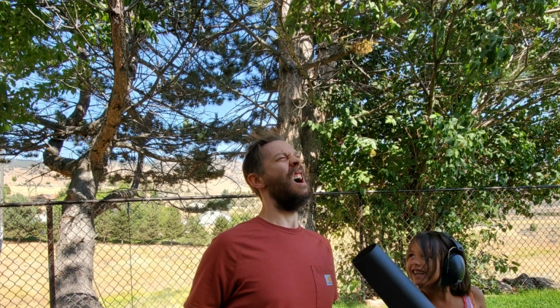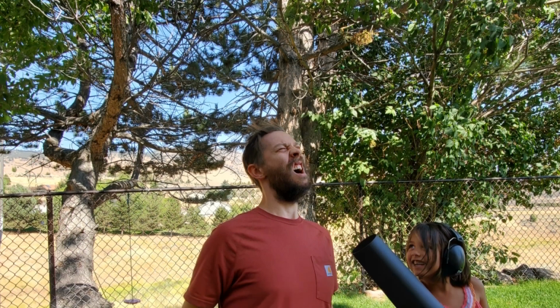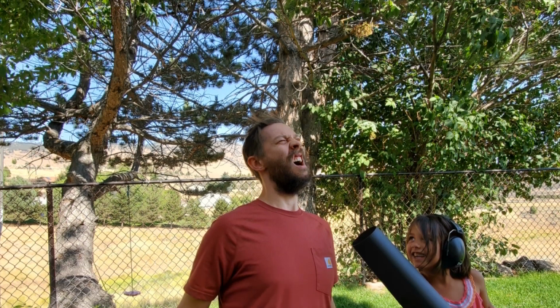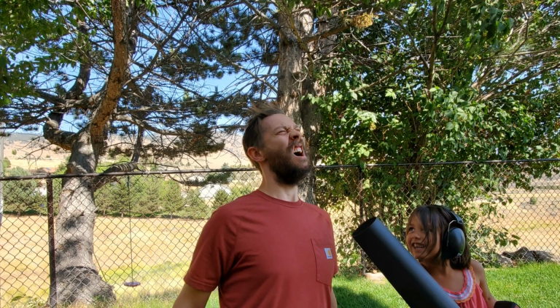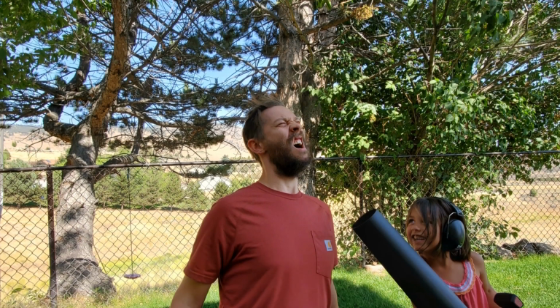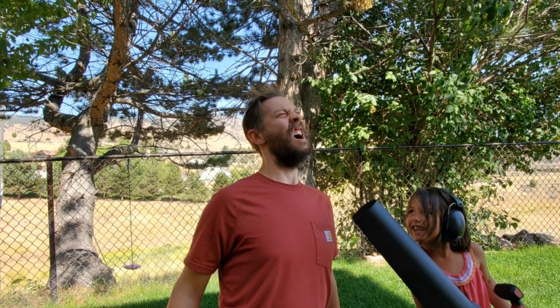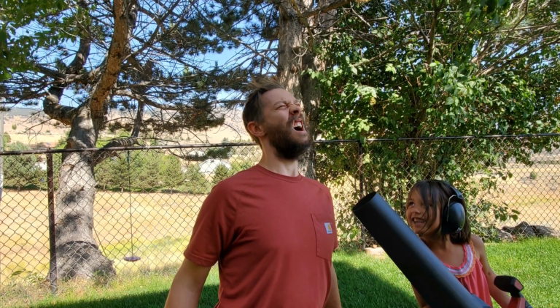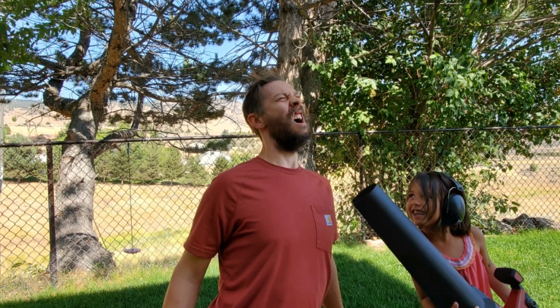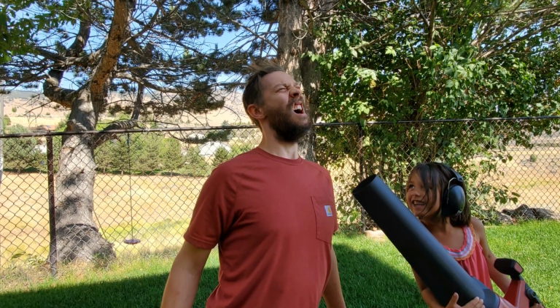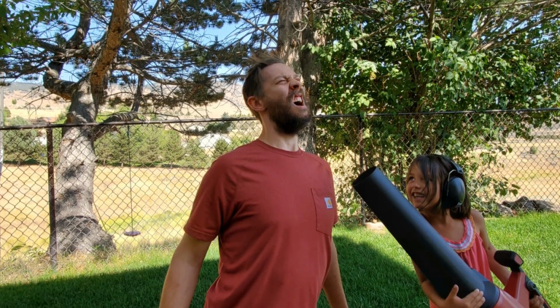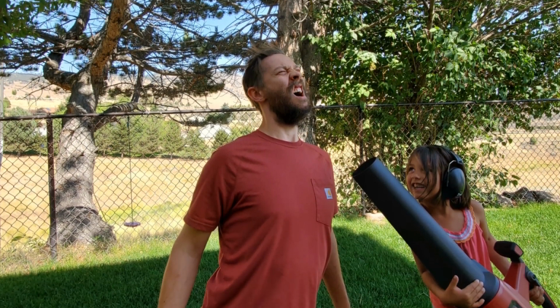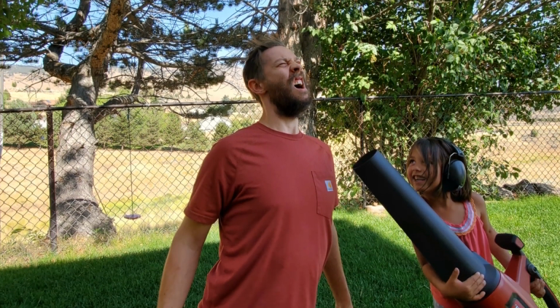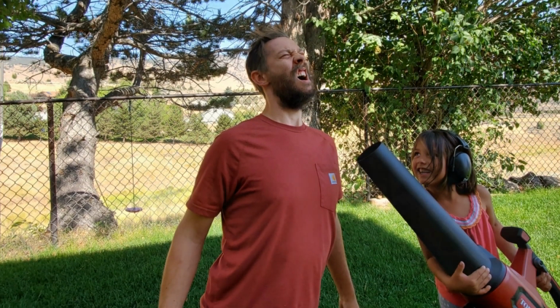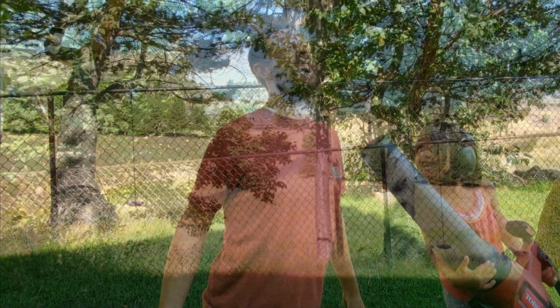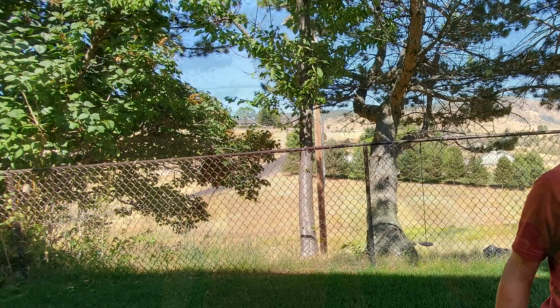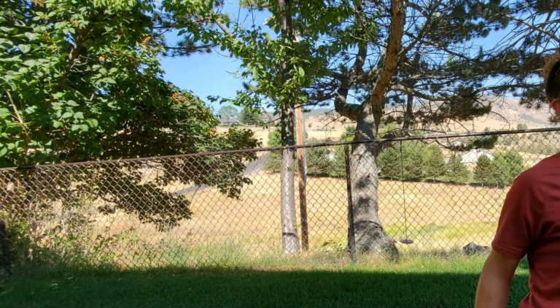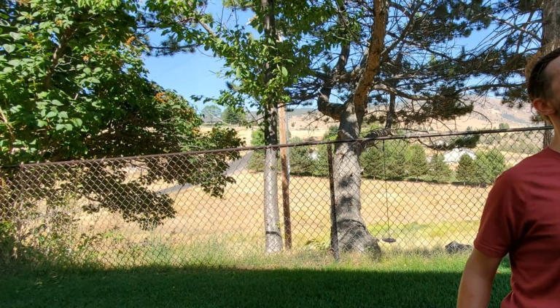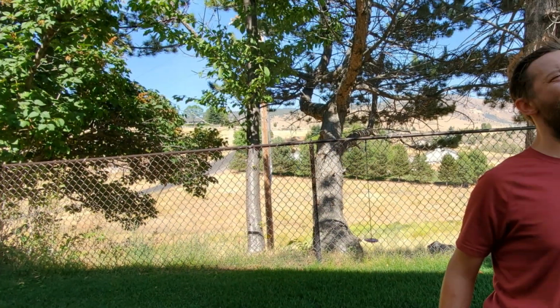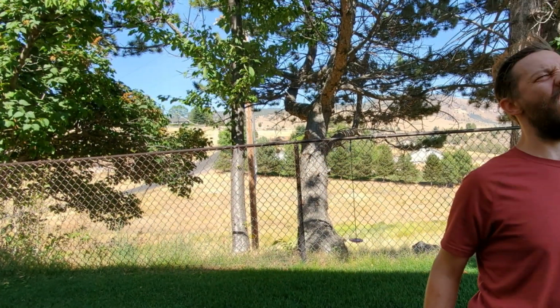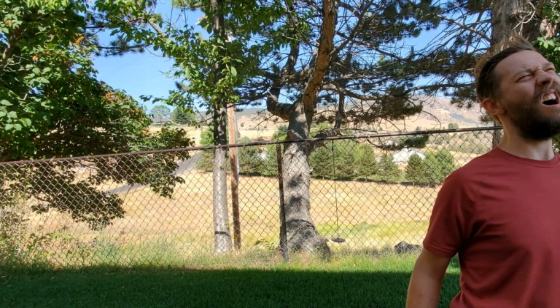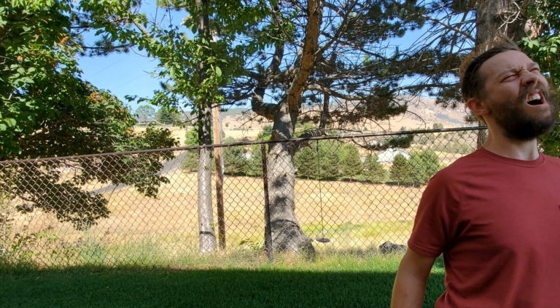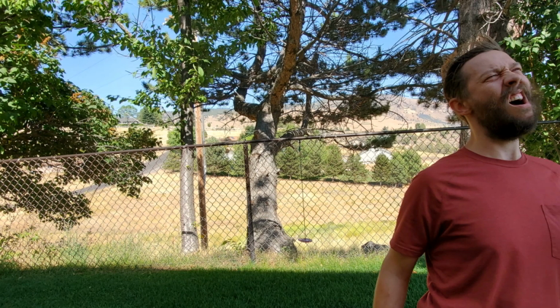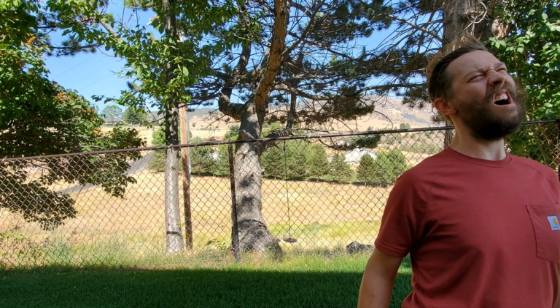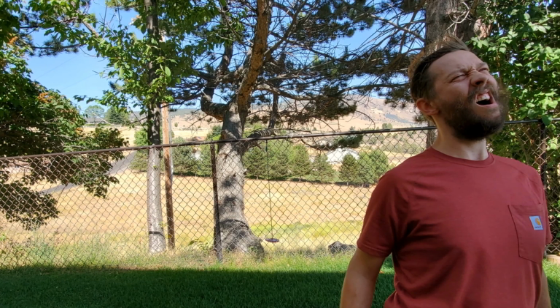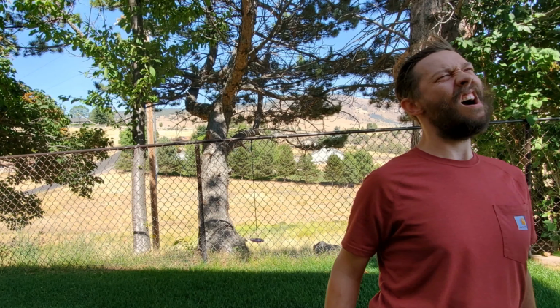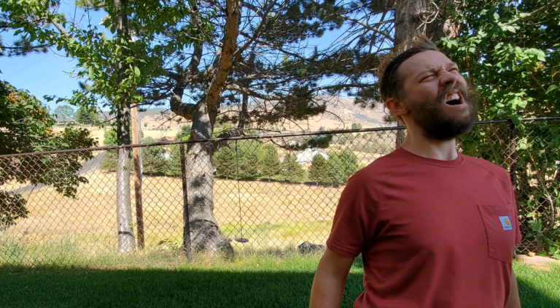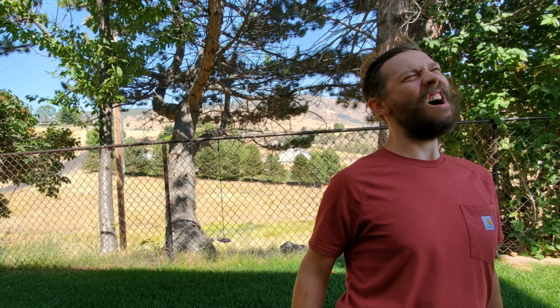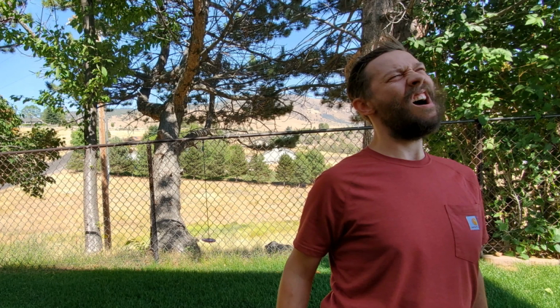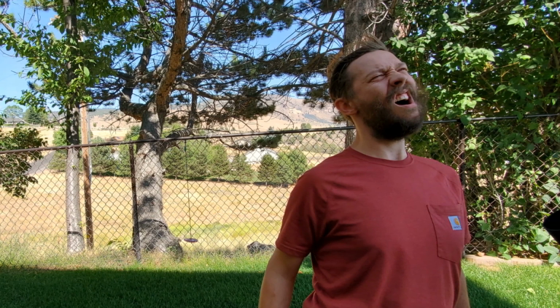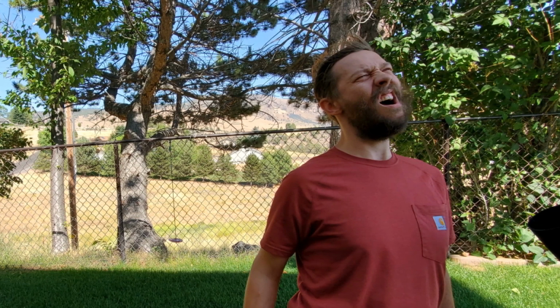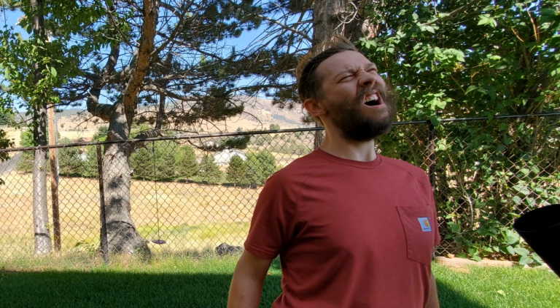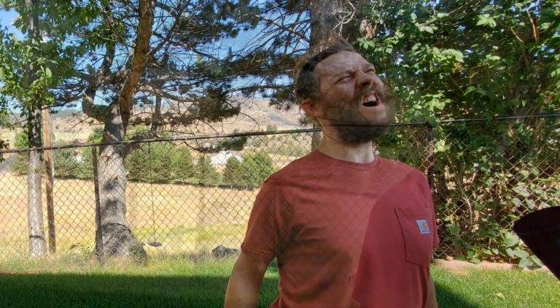Hello again, my name is Brian Mounts. I run TurfMechanic.com and the Turf Mechanic YouTube channel.